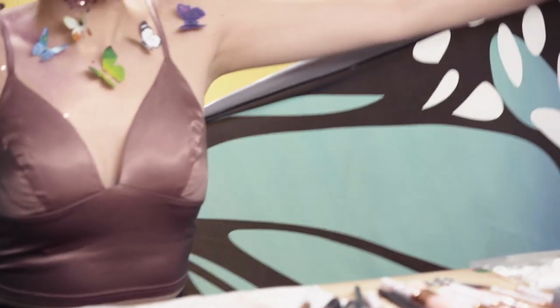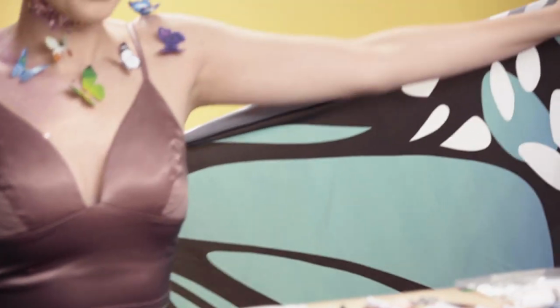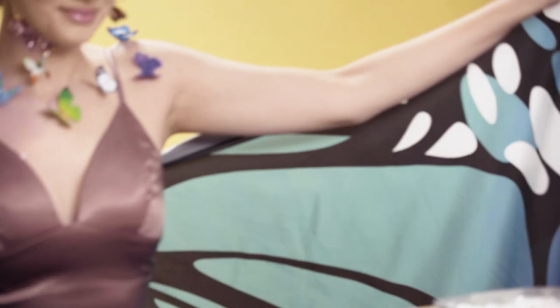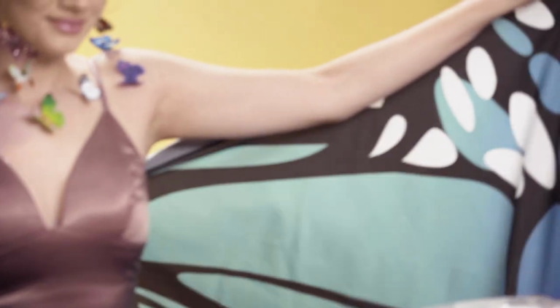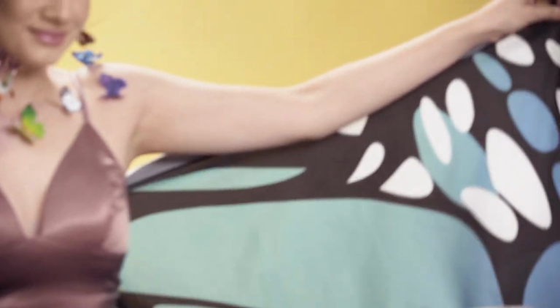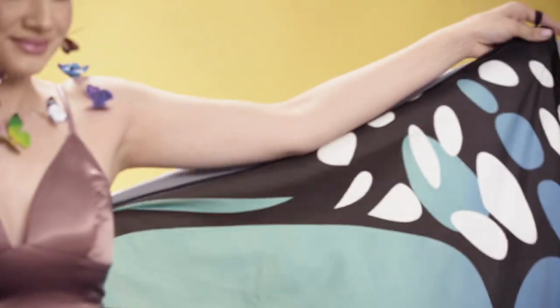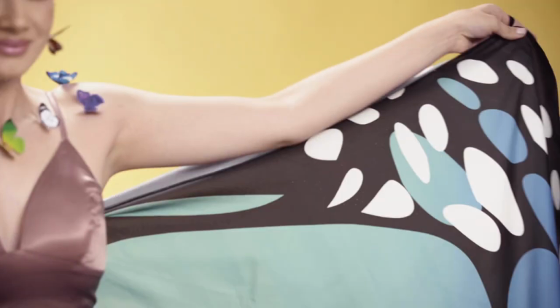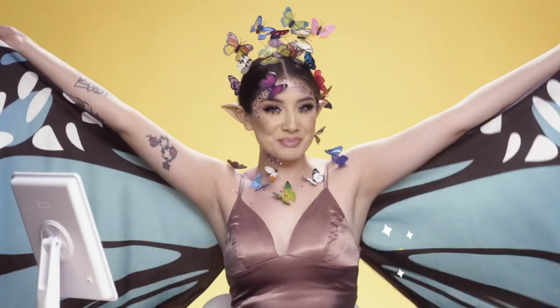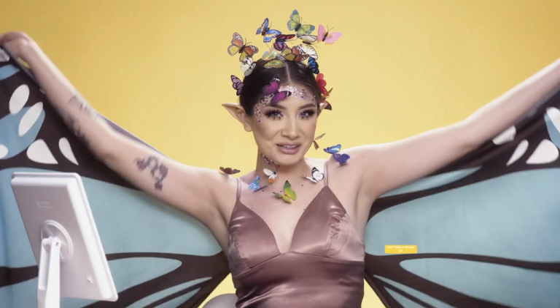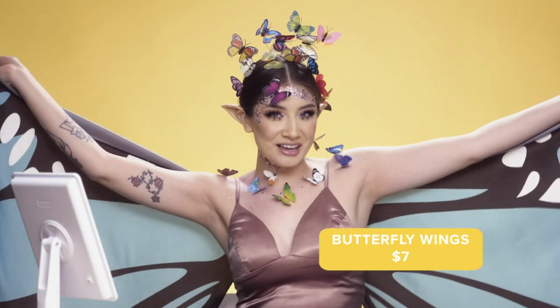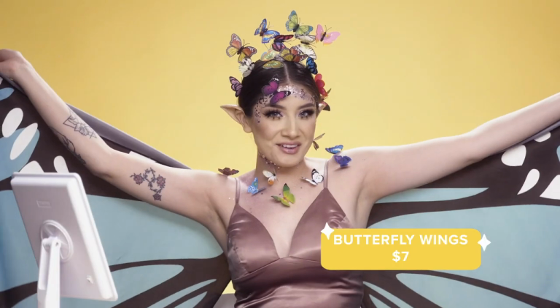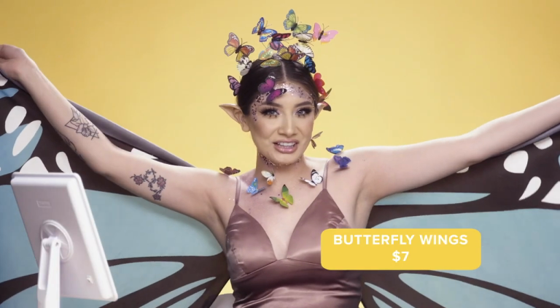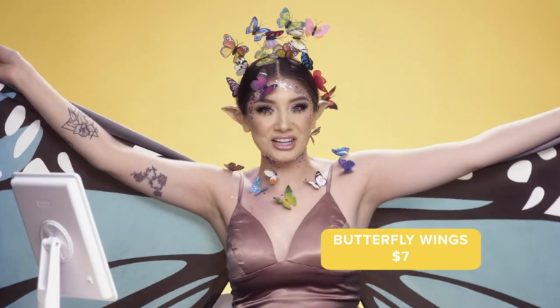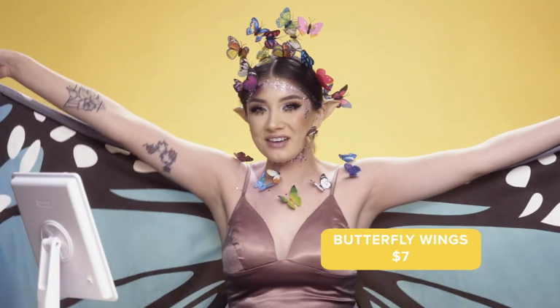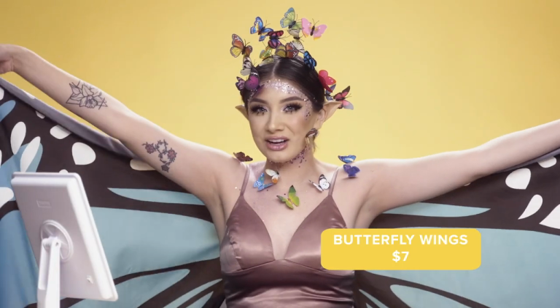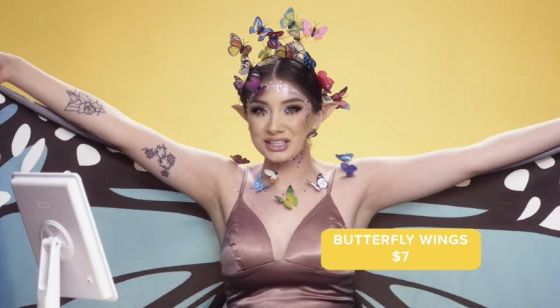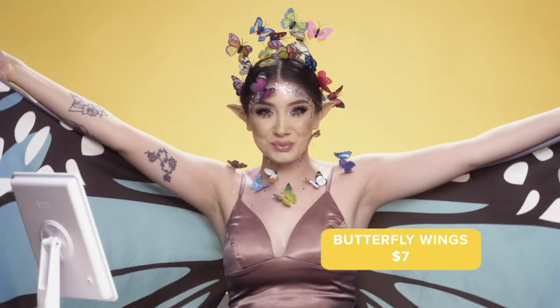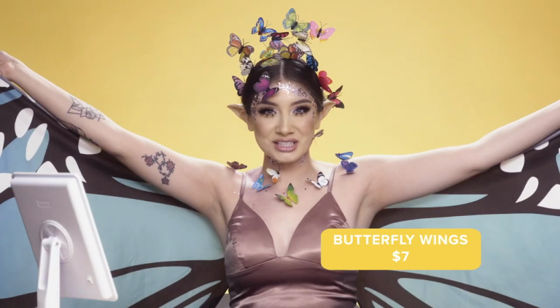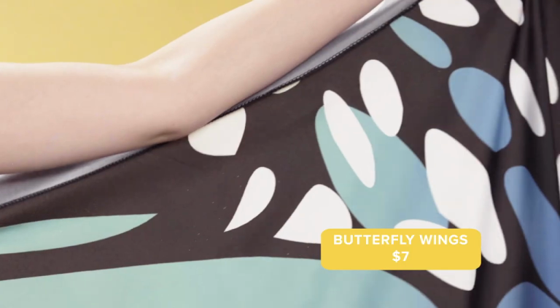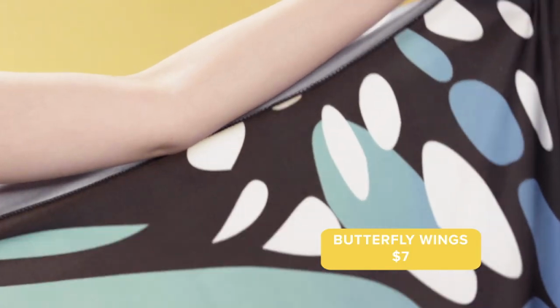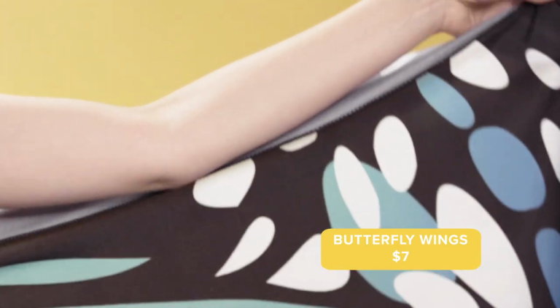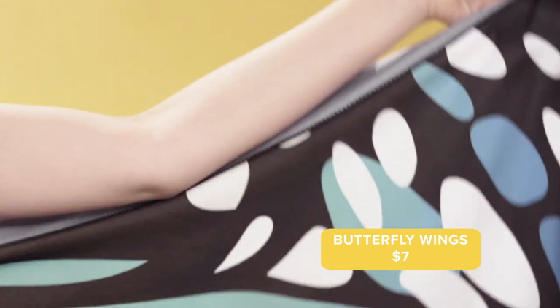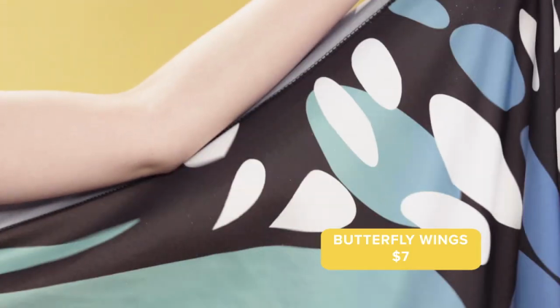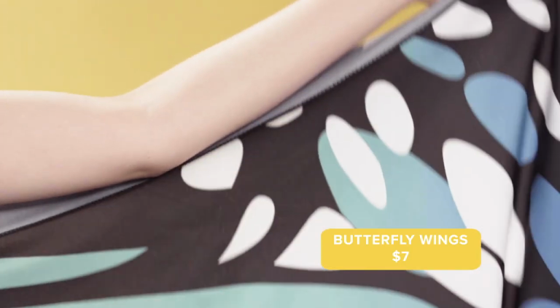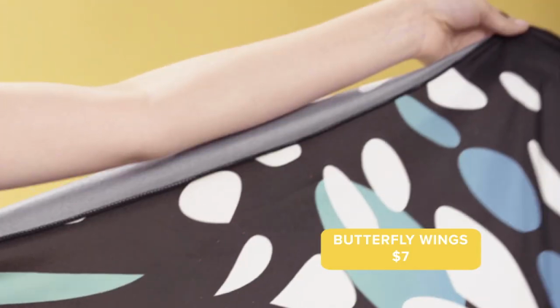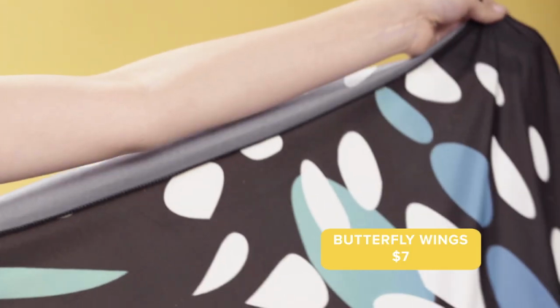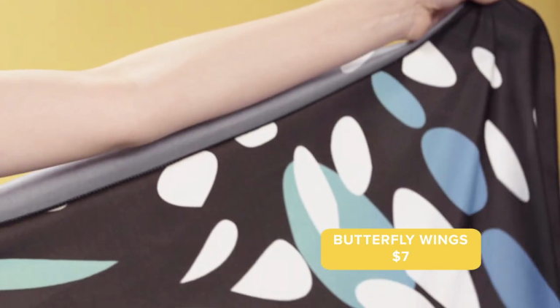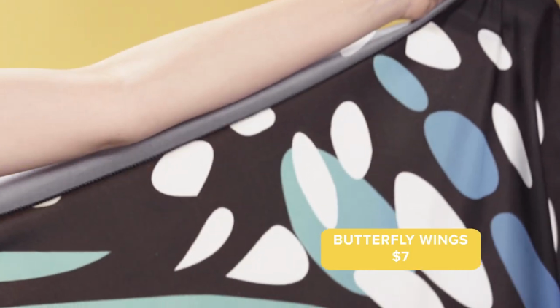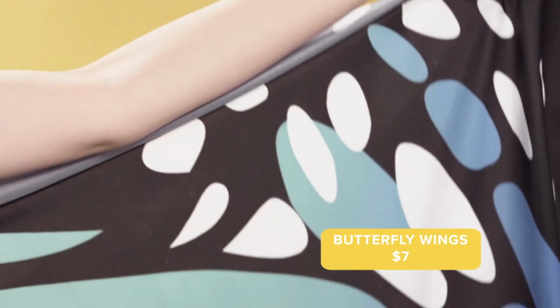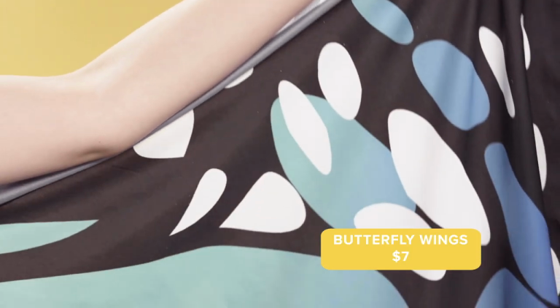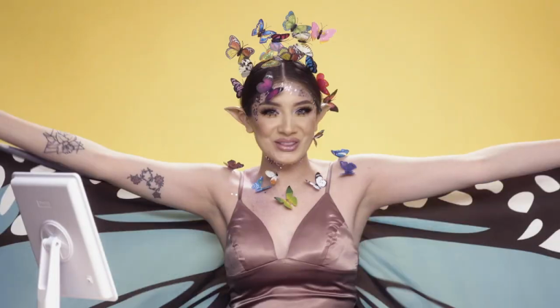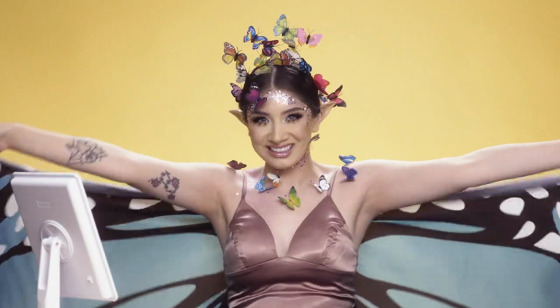Alright, and to finish this butterfly fairy look off, I got these wings from Wish — these were $7.00 — and it just completes the whole look.